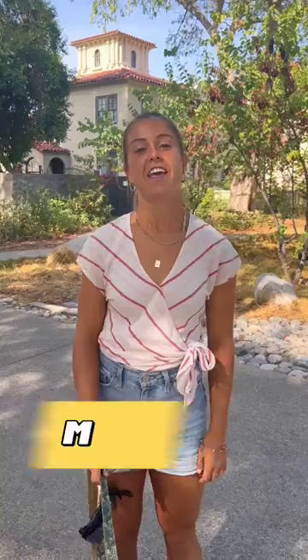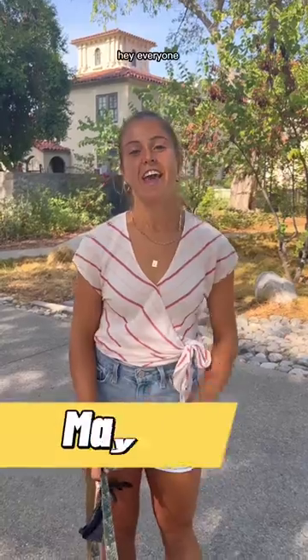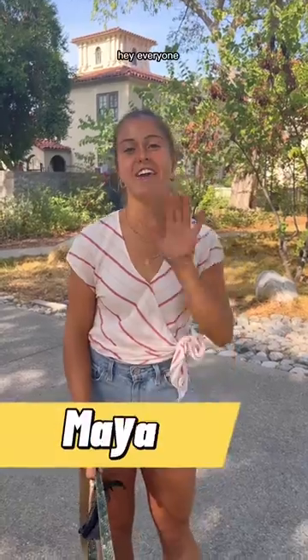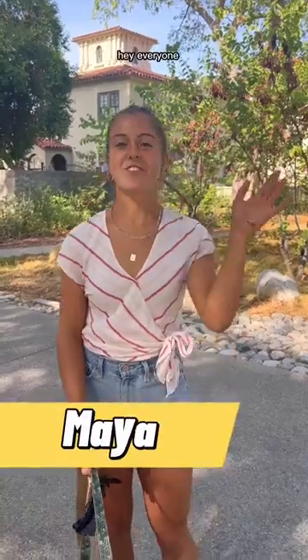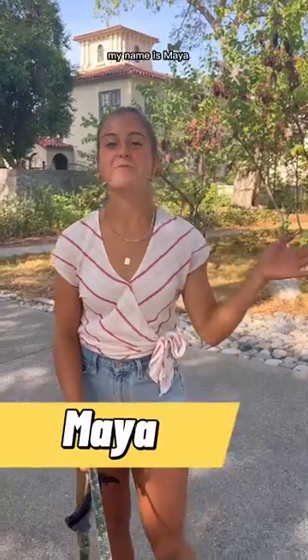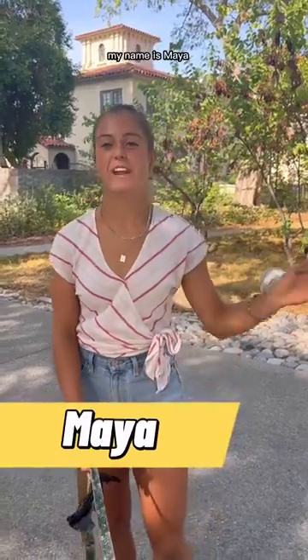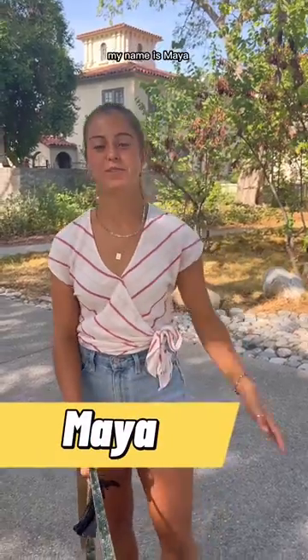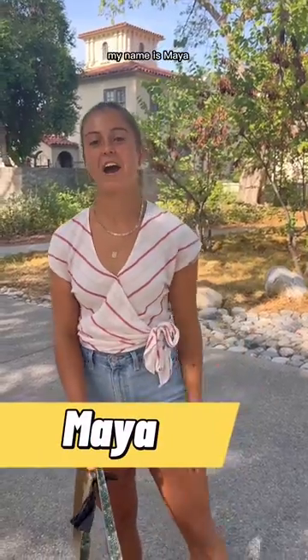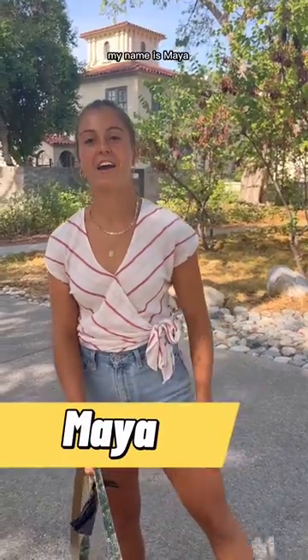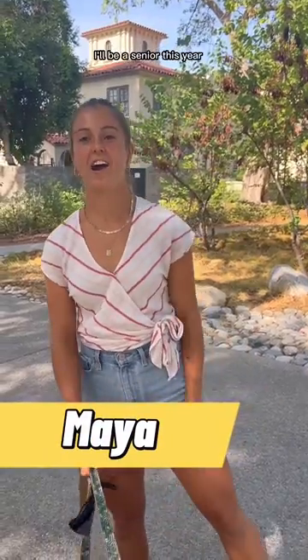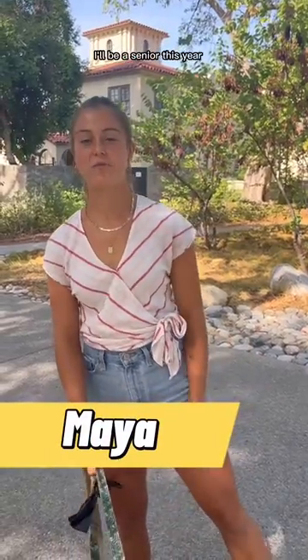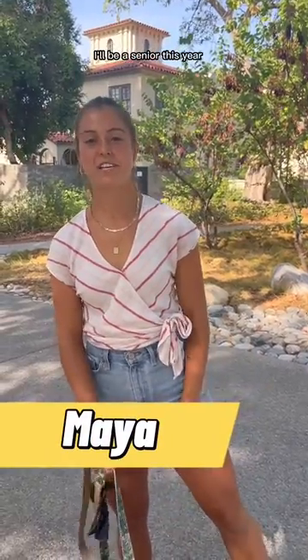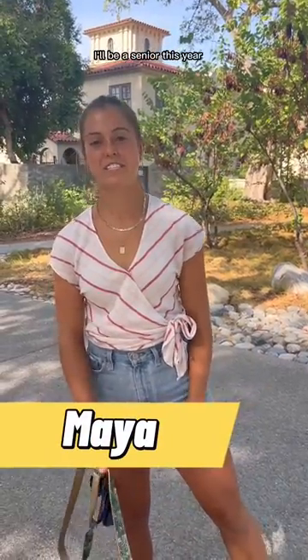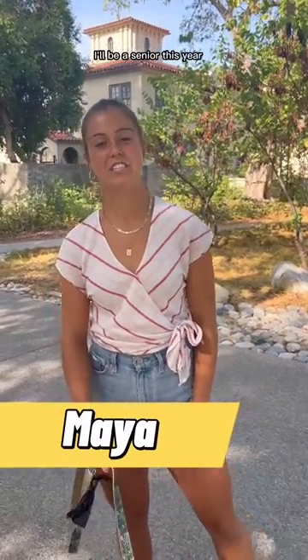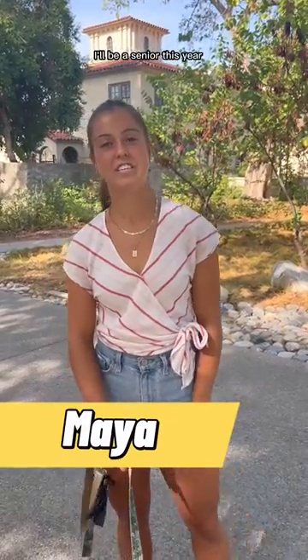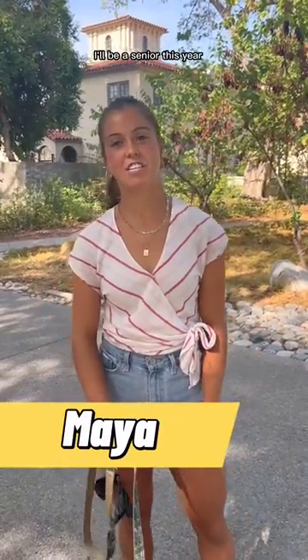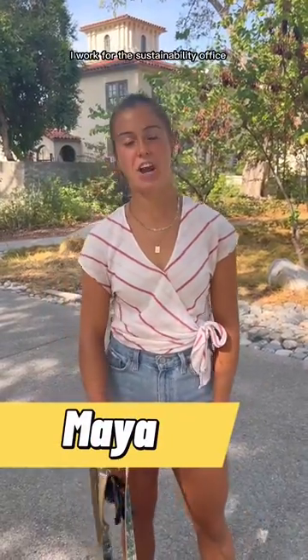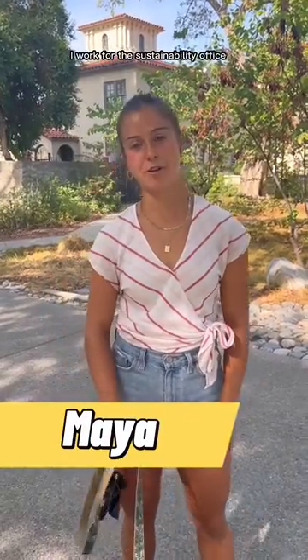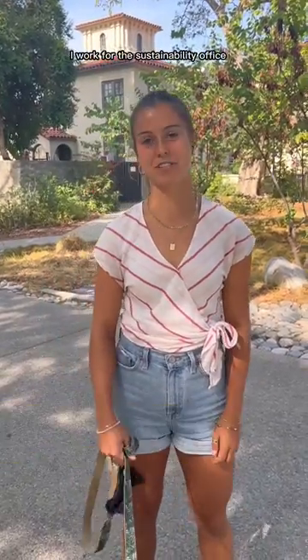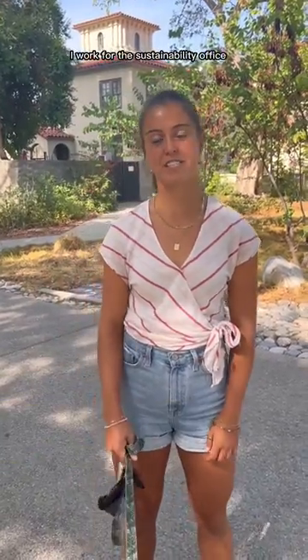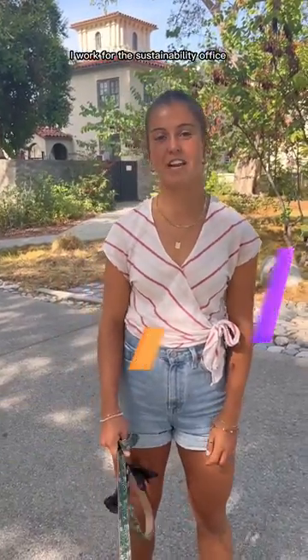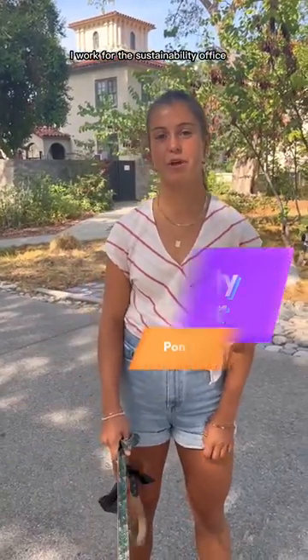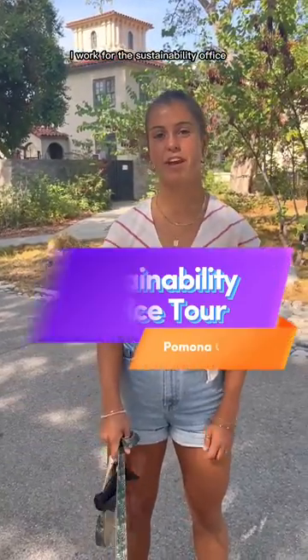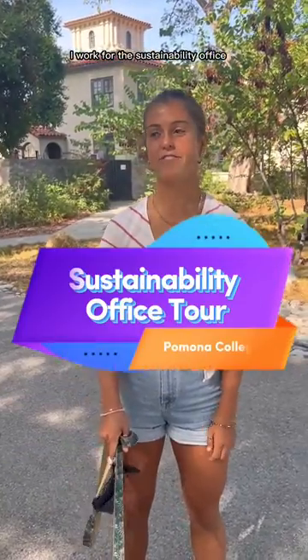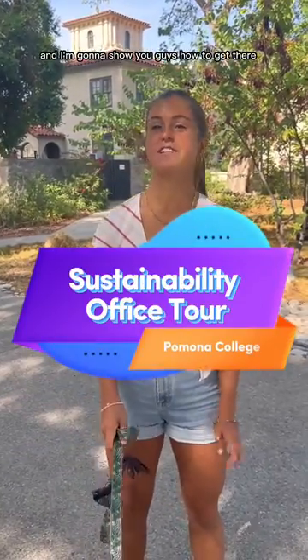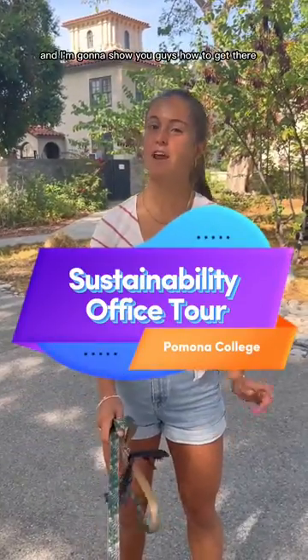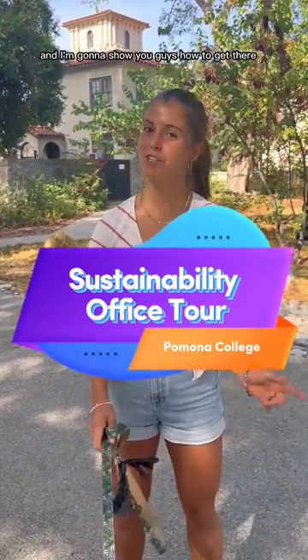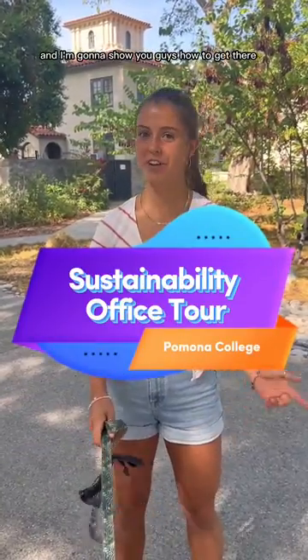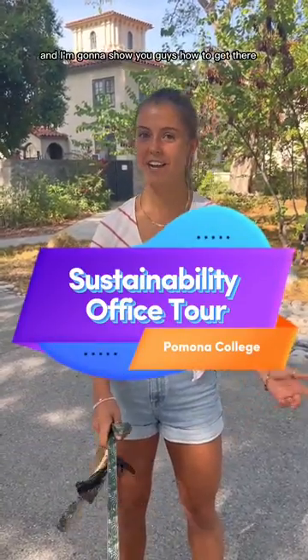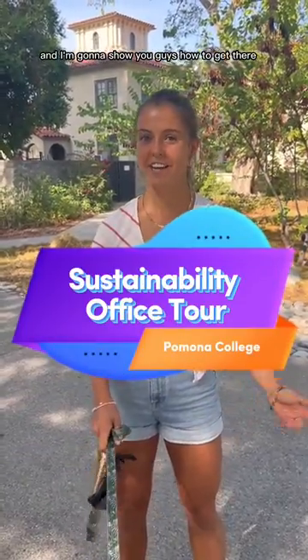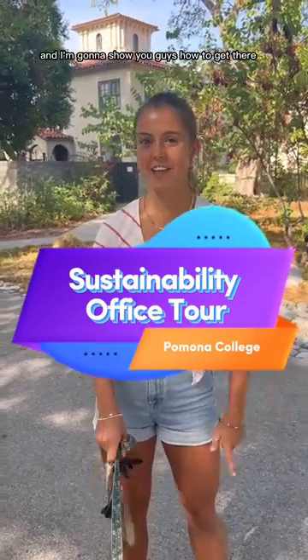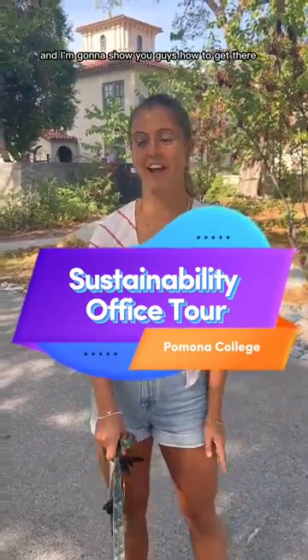Hey everyone, my name is Maya. I'll be a senior this year. I work for the sustainability office and I'm going to show you guys how to get there.